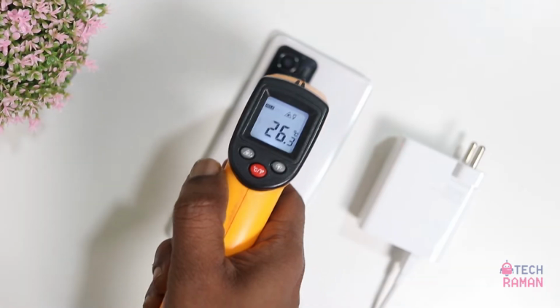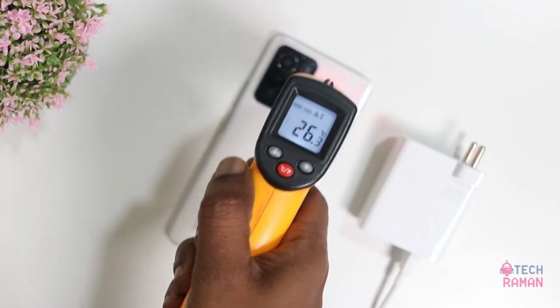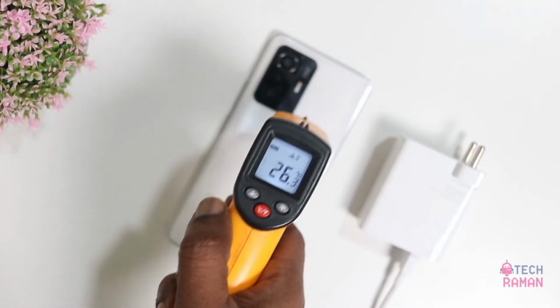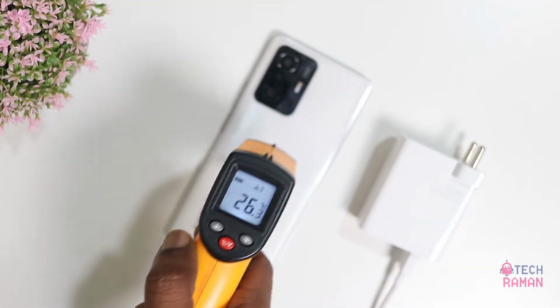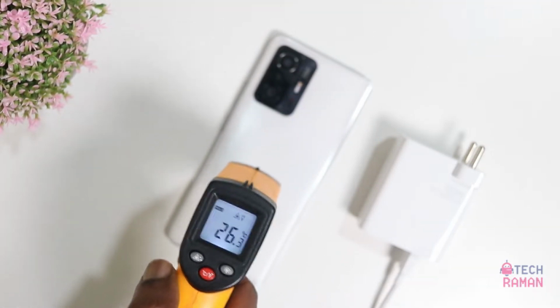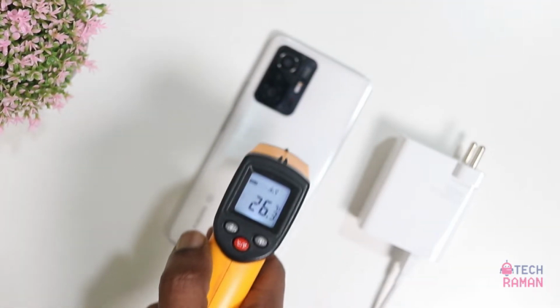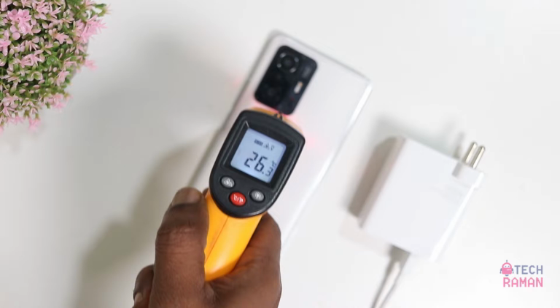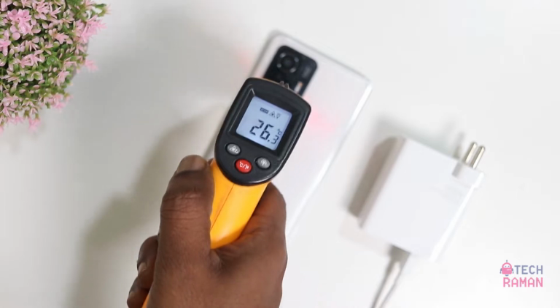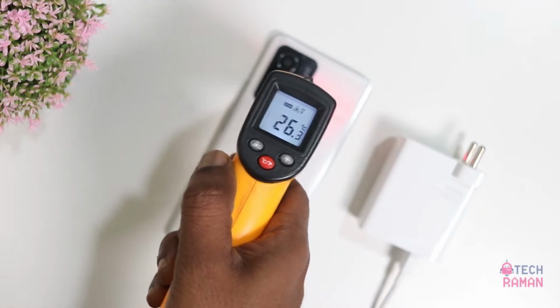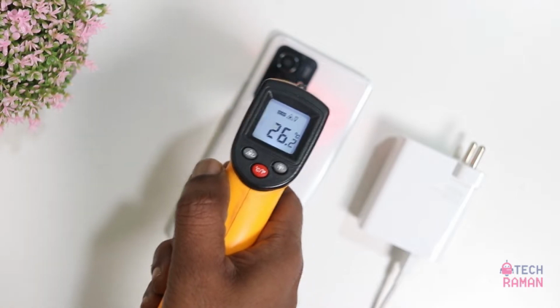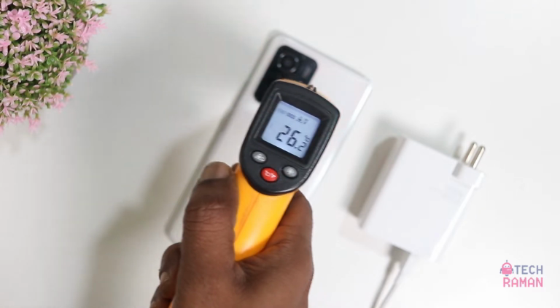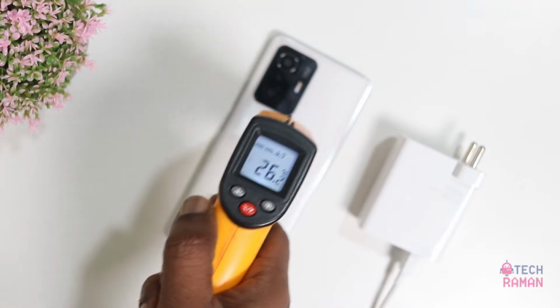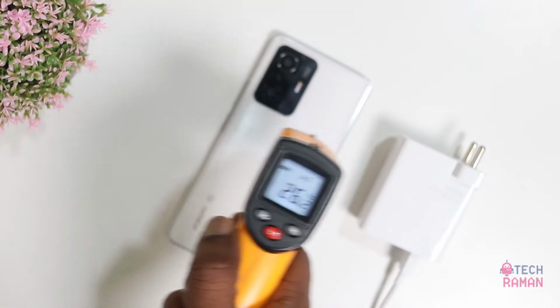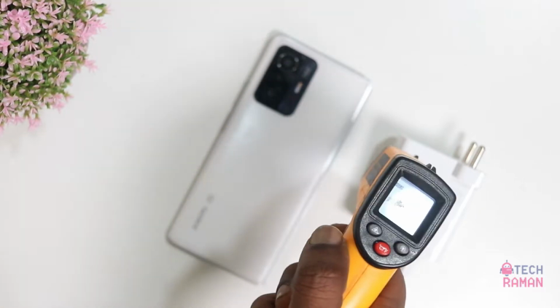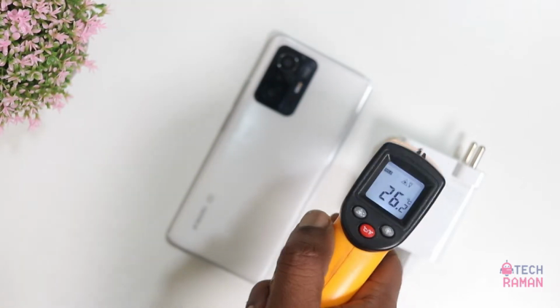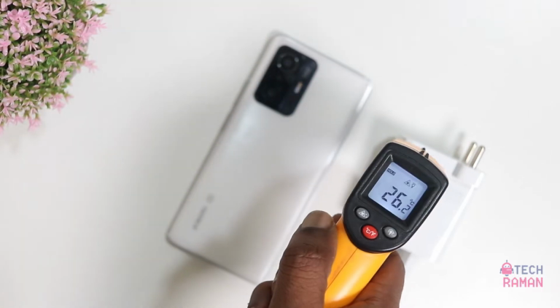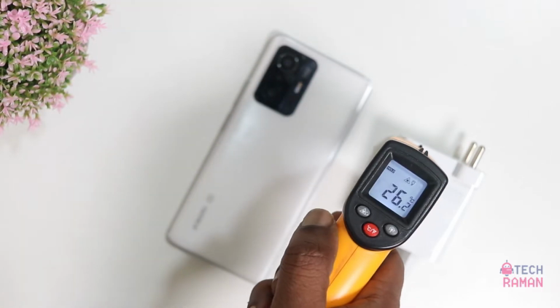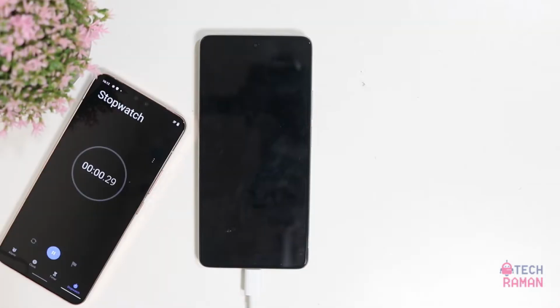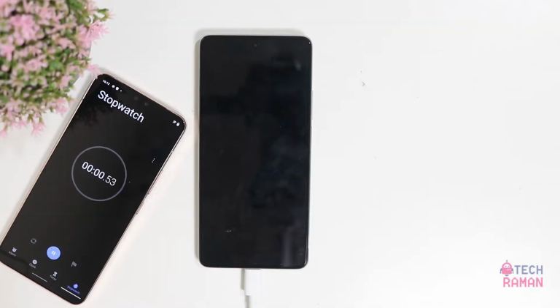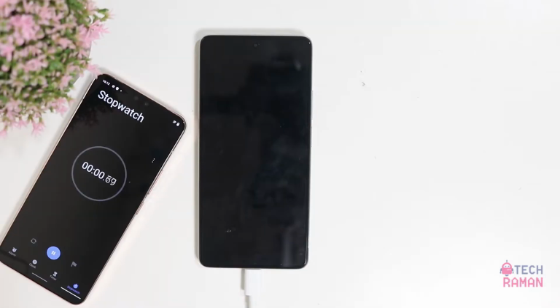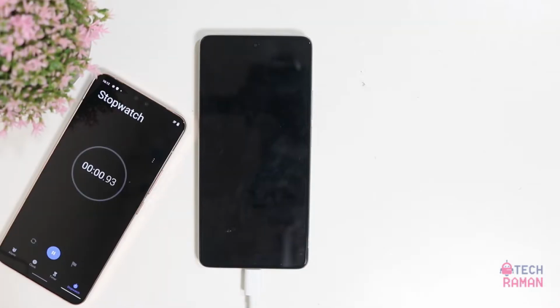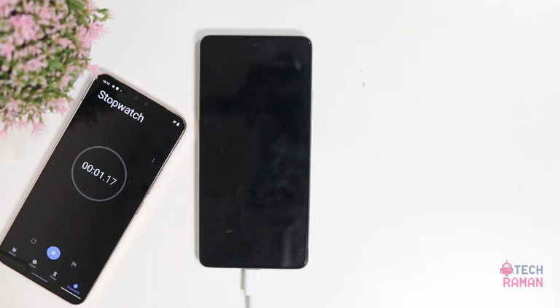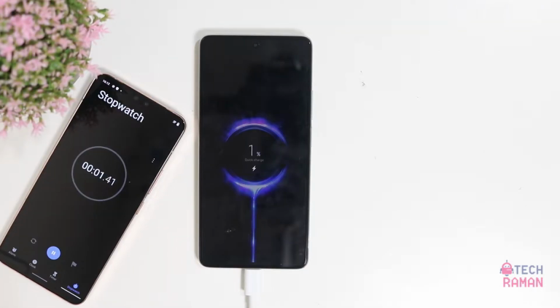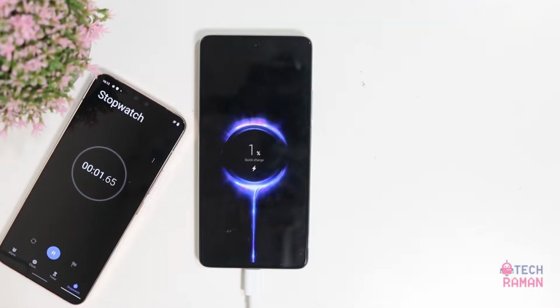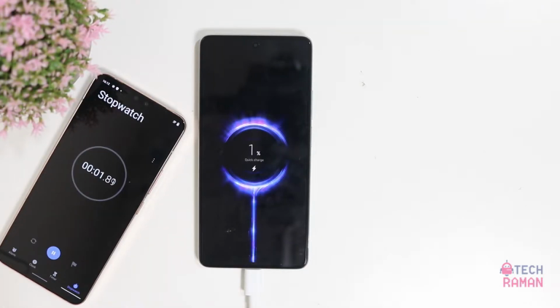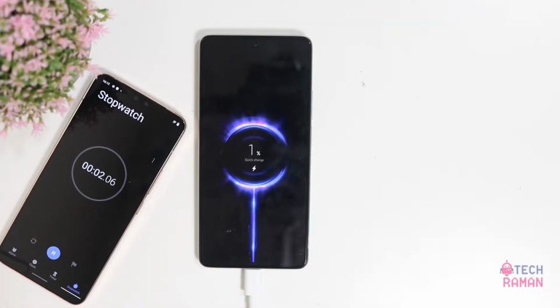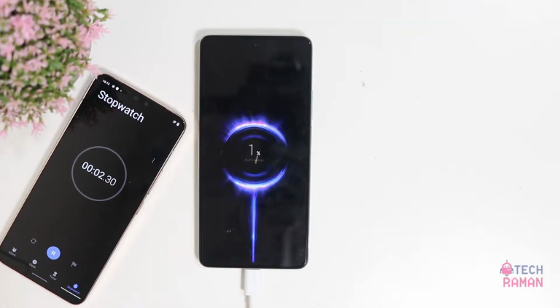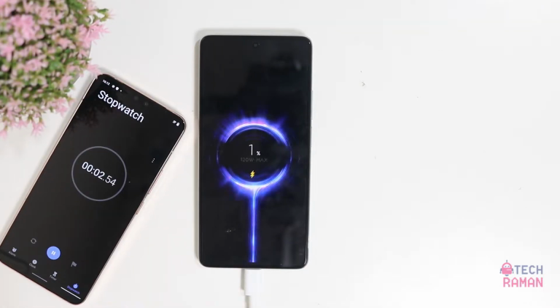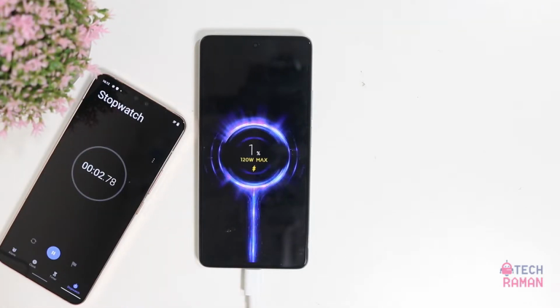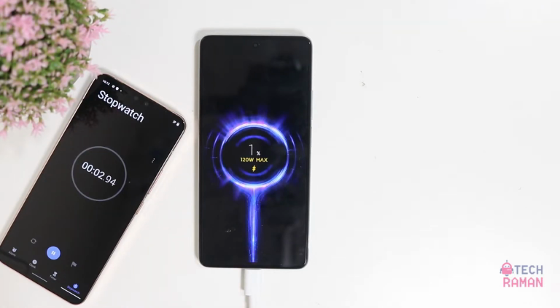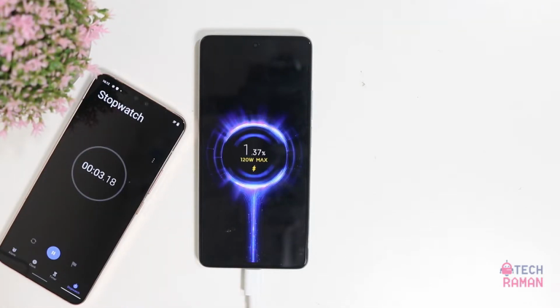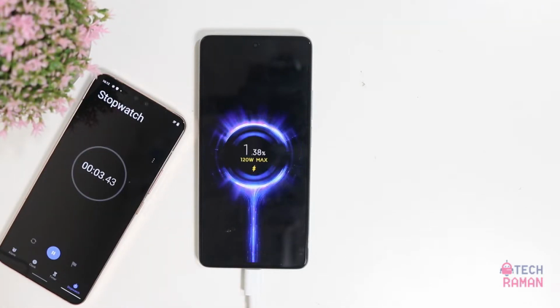Before that, the surface temperature — room temperature is around 26 degrees. Let's begin the charging. So it's going very fast.